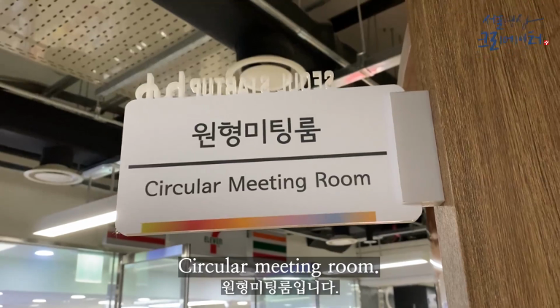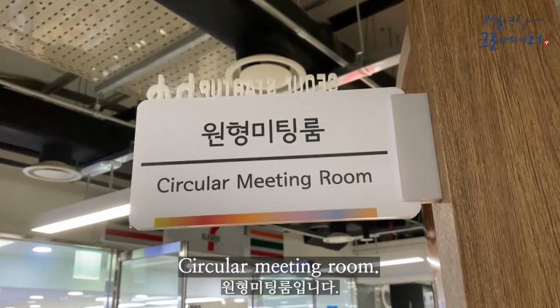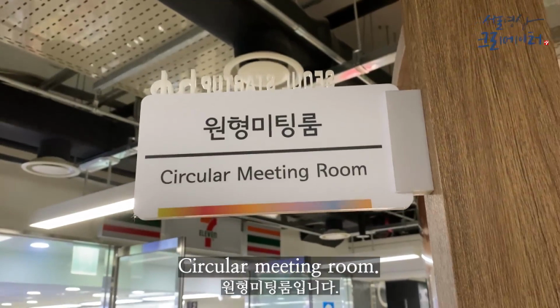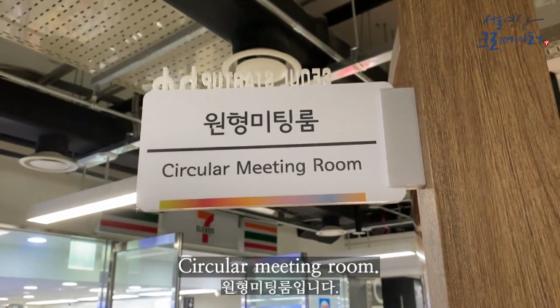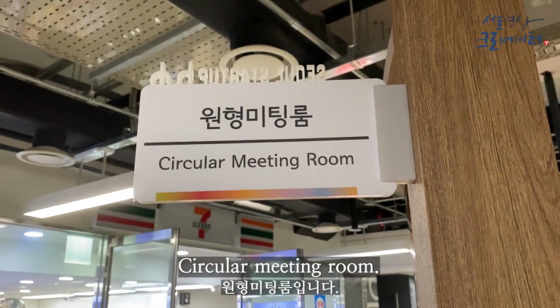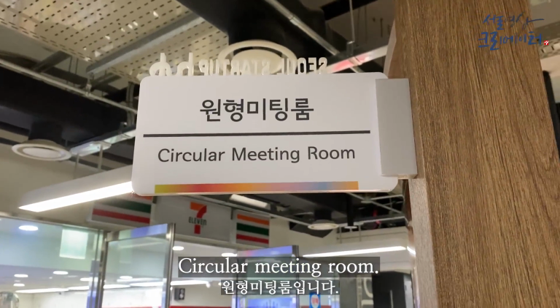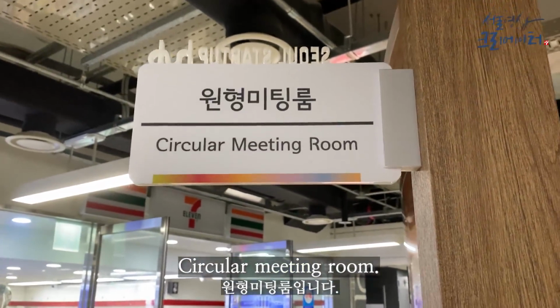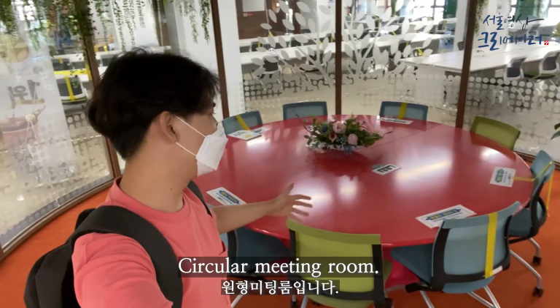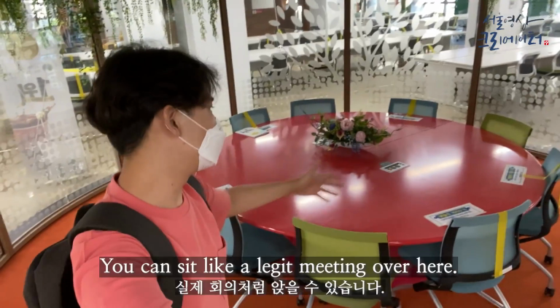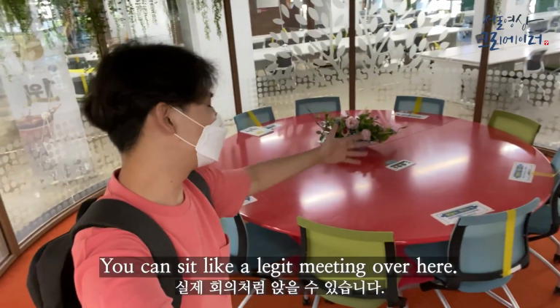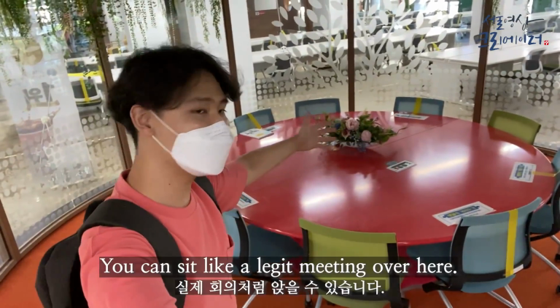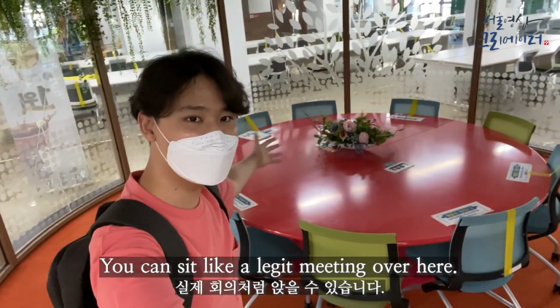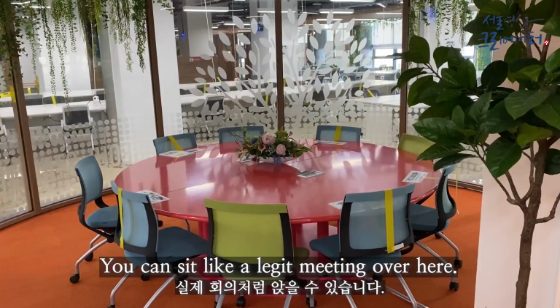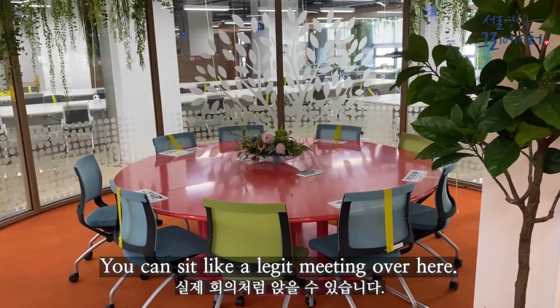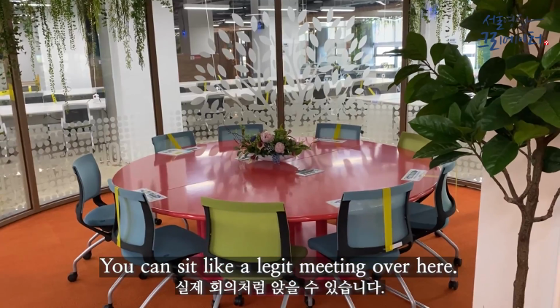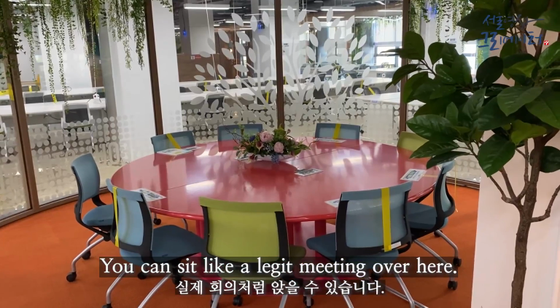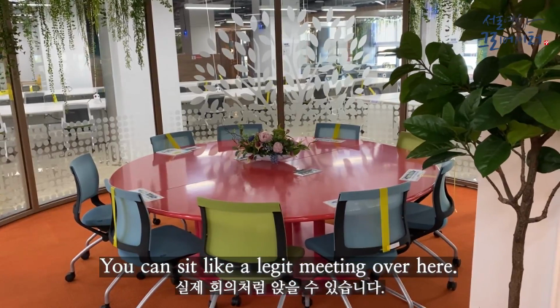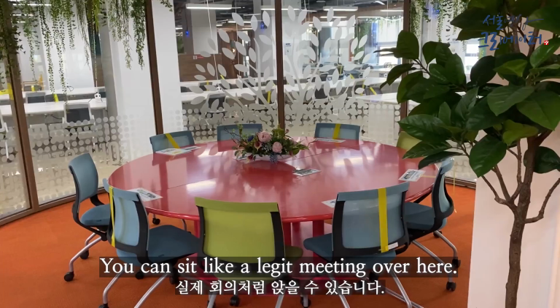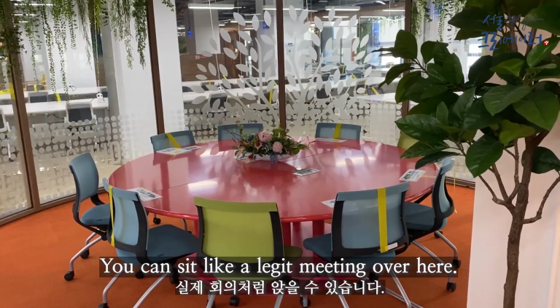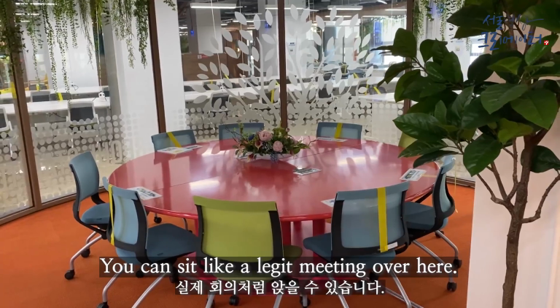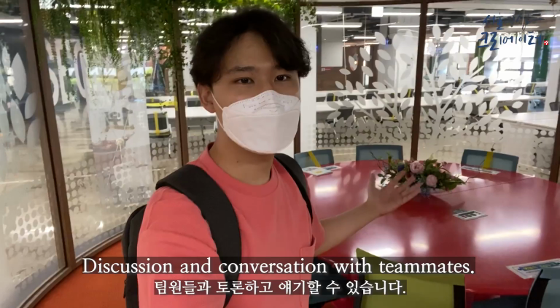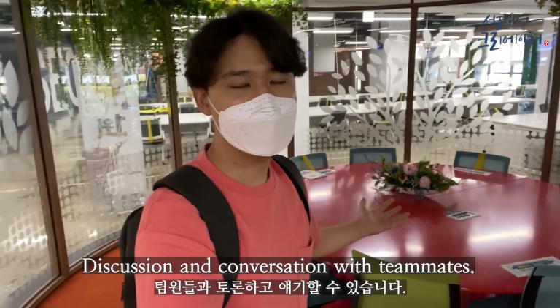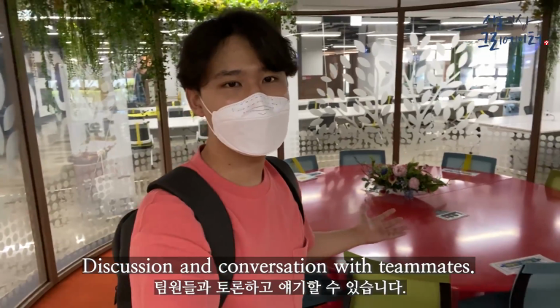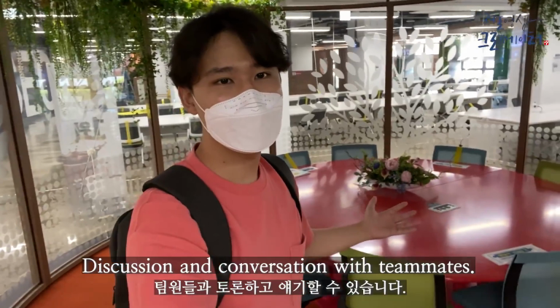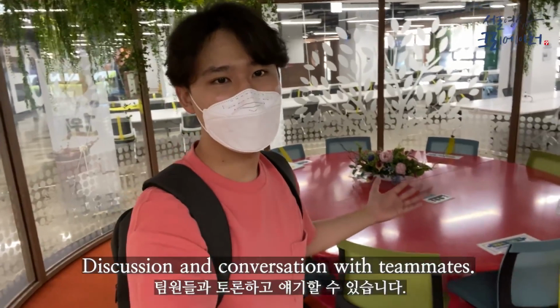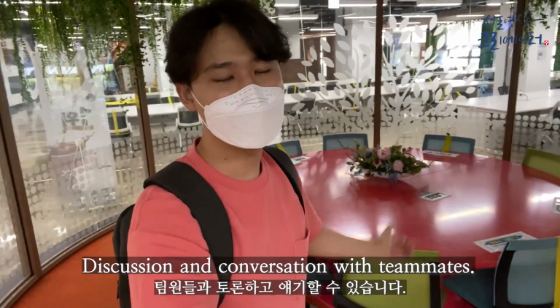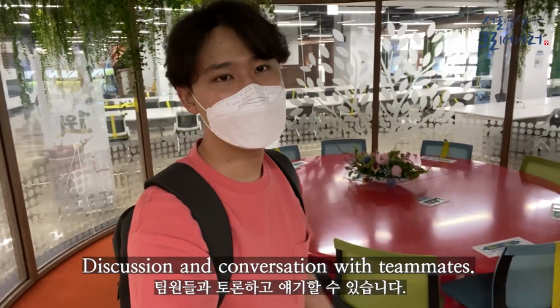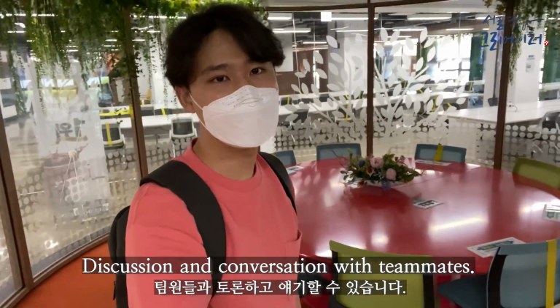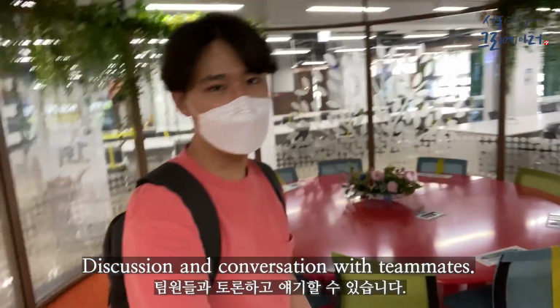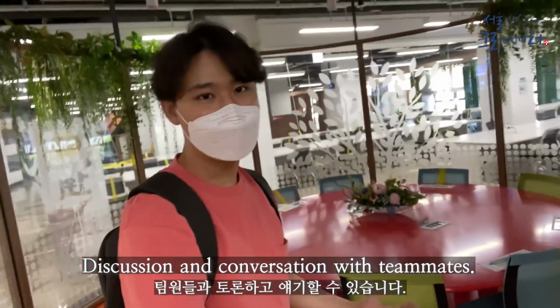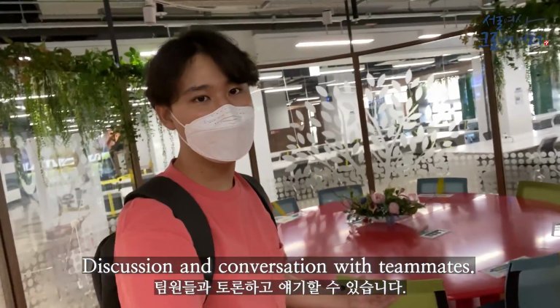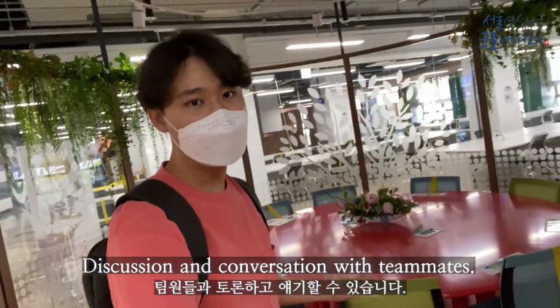There's also a circular meeting room where you can sit like a legit meeting, having discussions and conversations with your teammates.